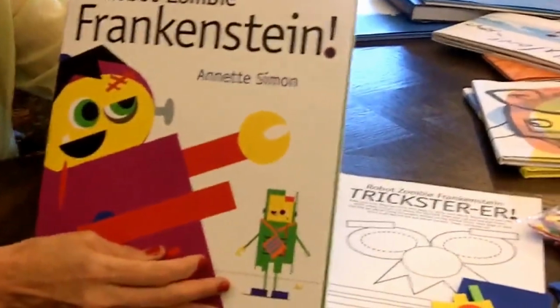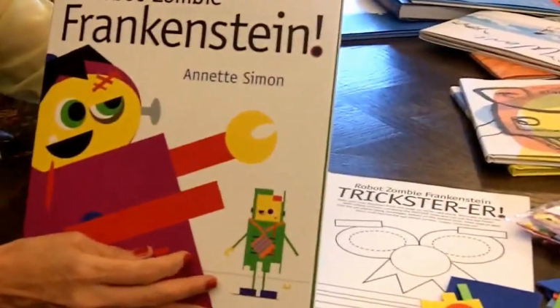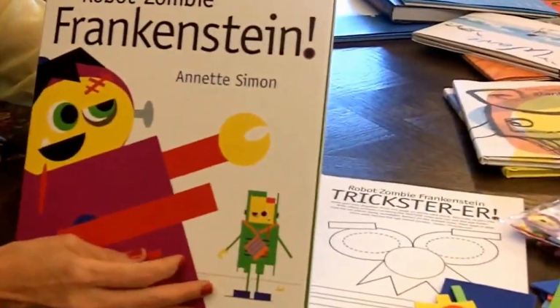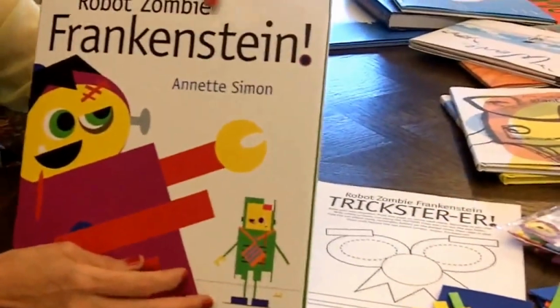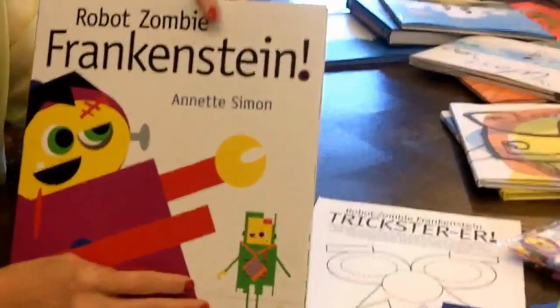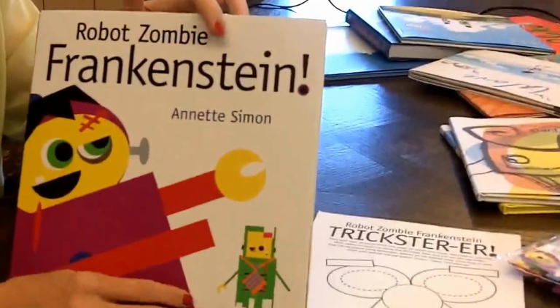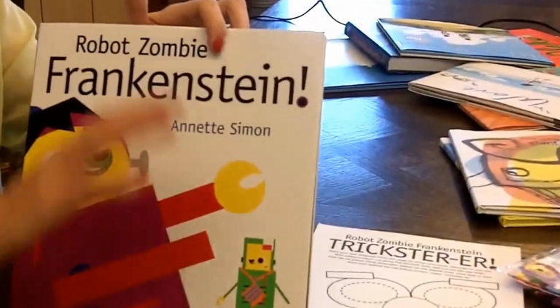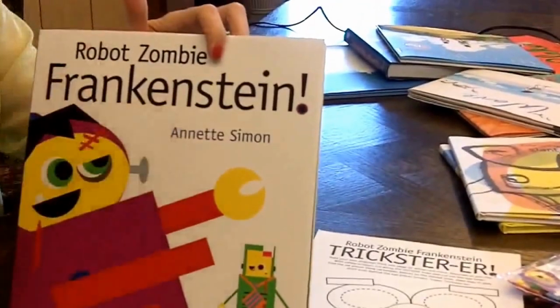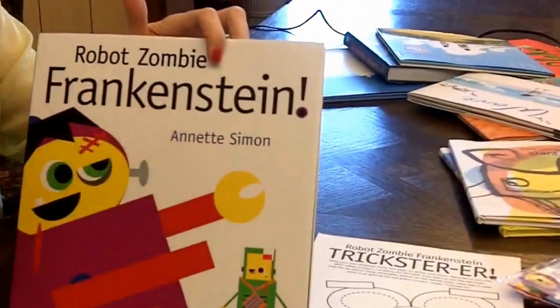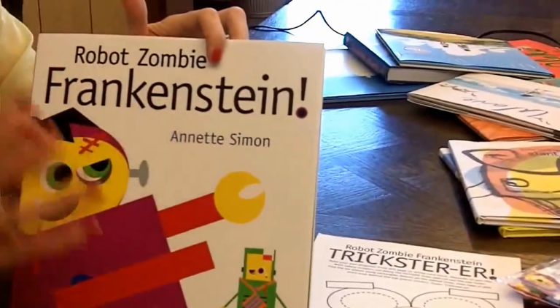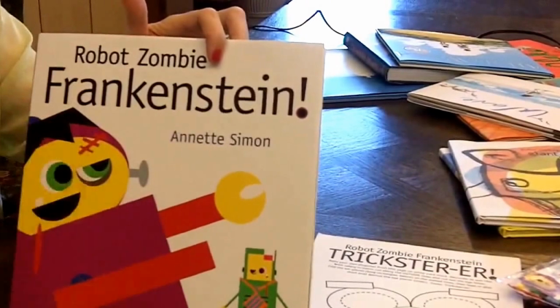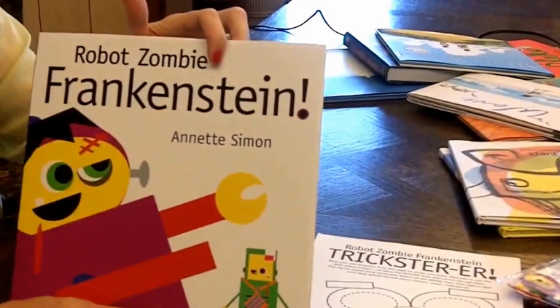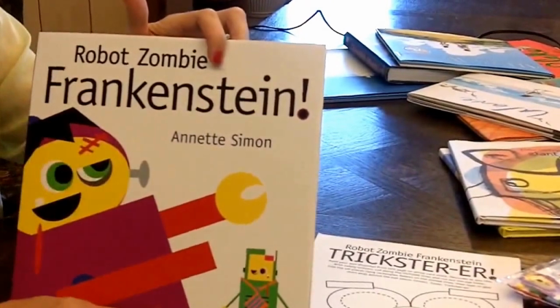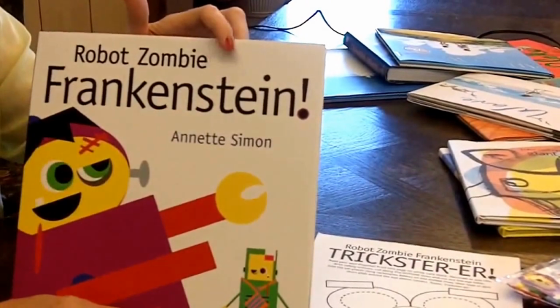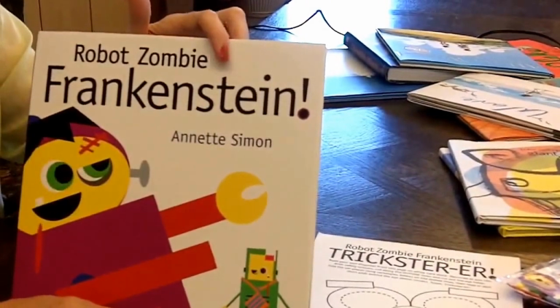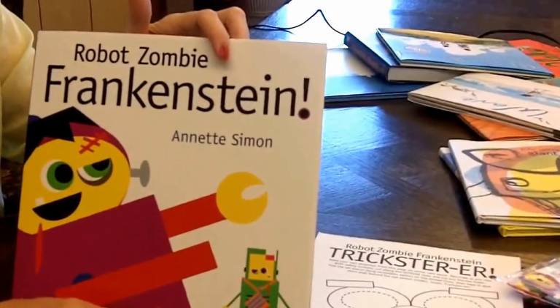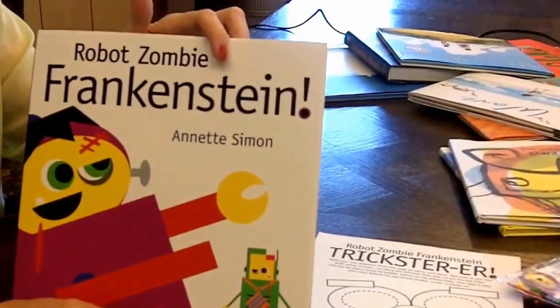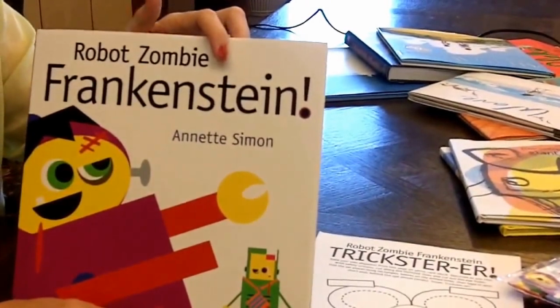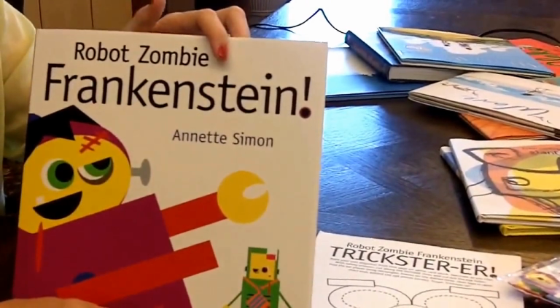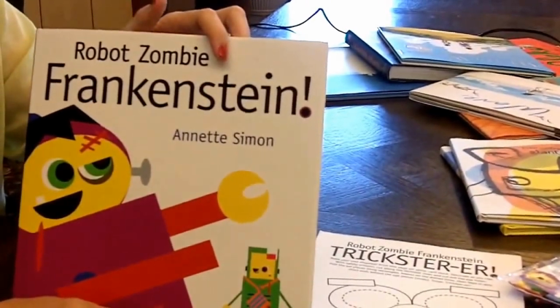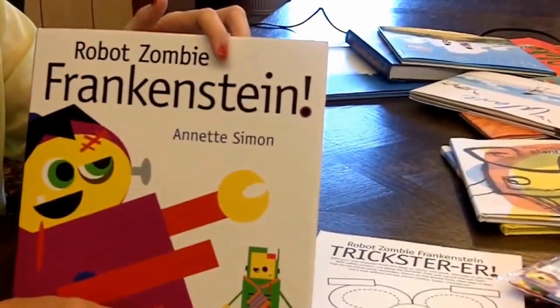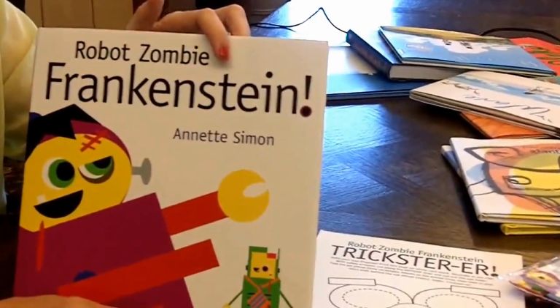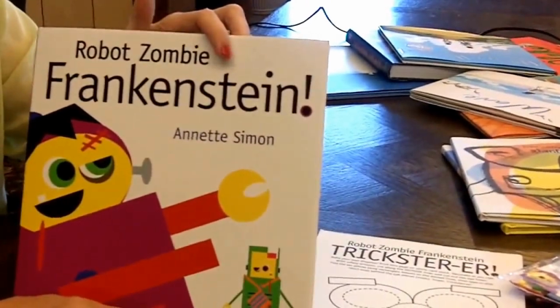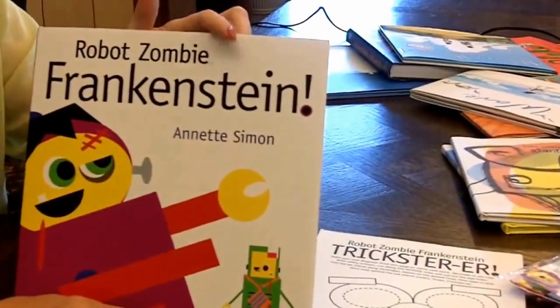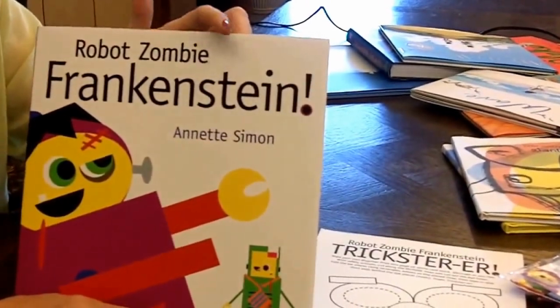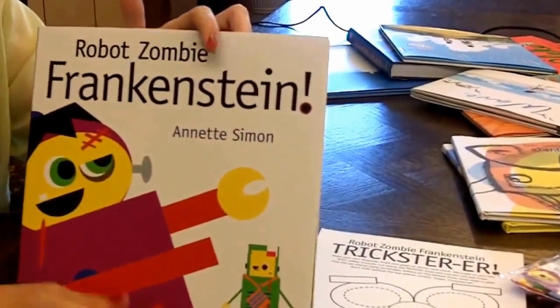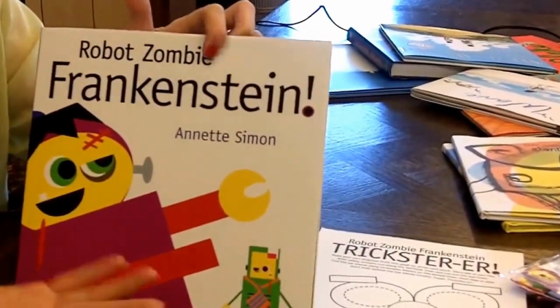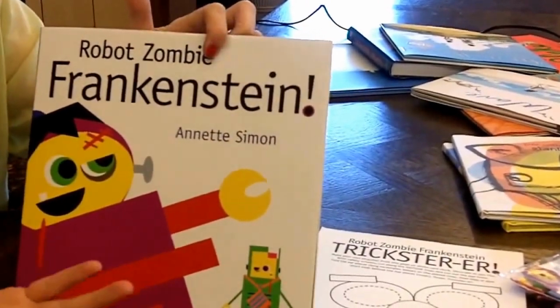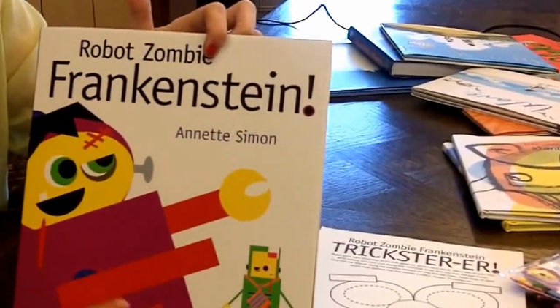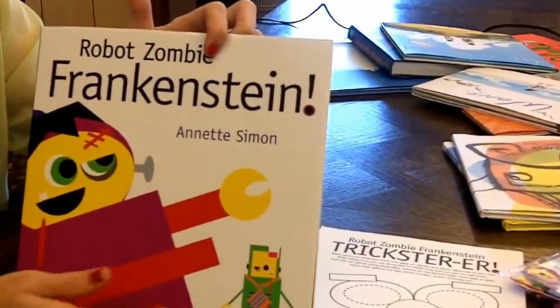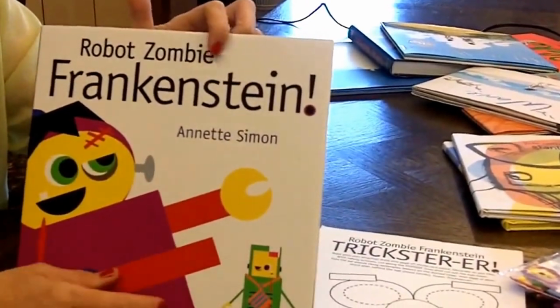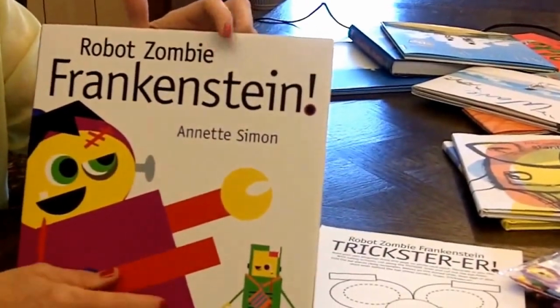I sat at the computer and I started drawing them, and I was like, 'Hmm, so this is what you look like.' Really.